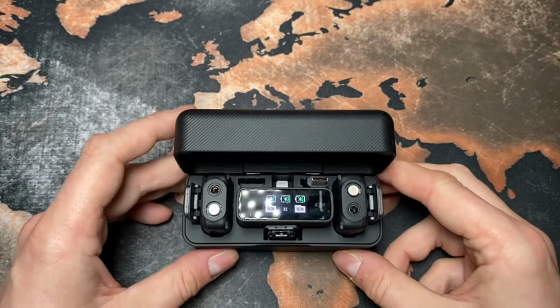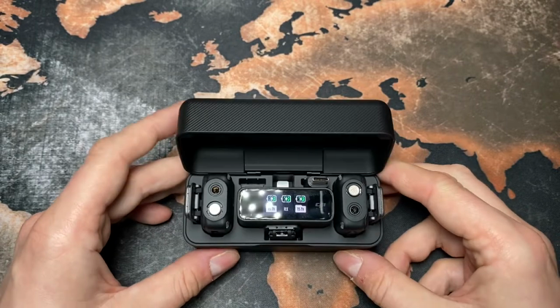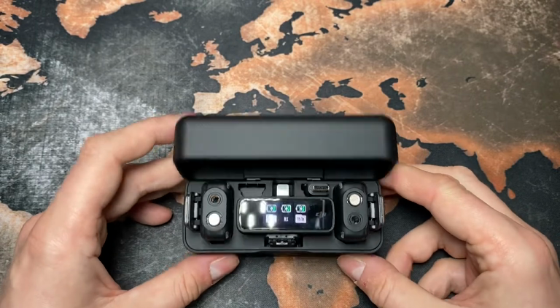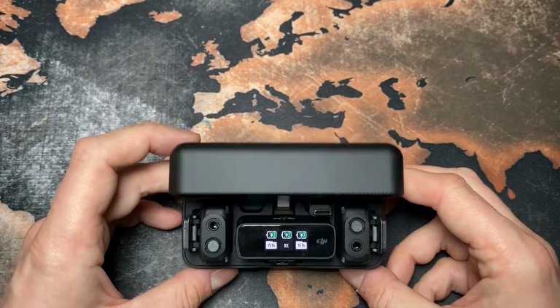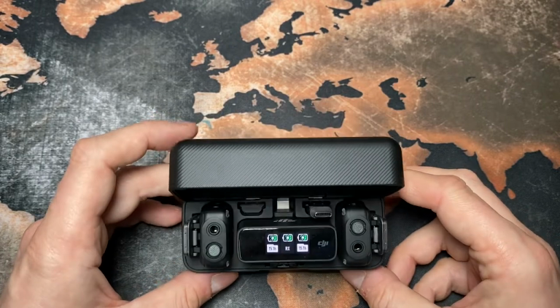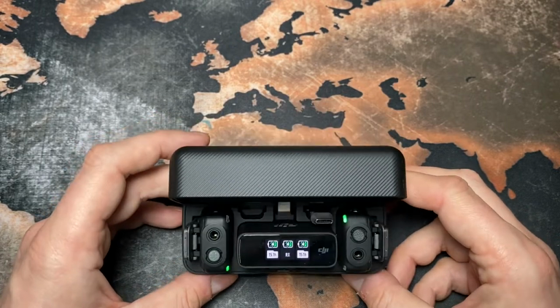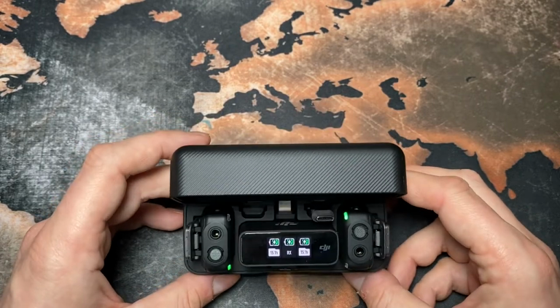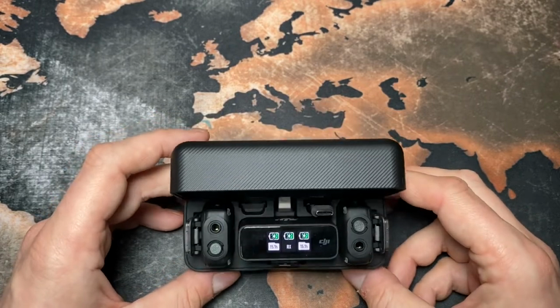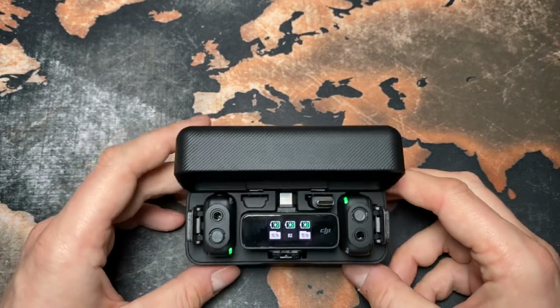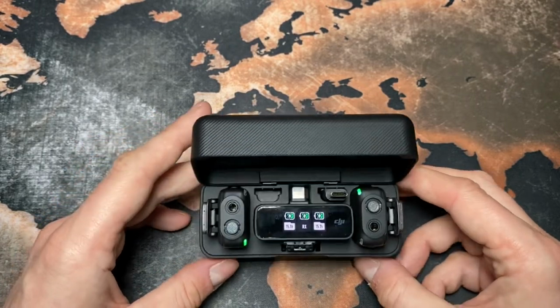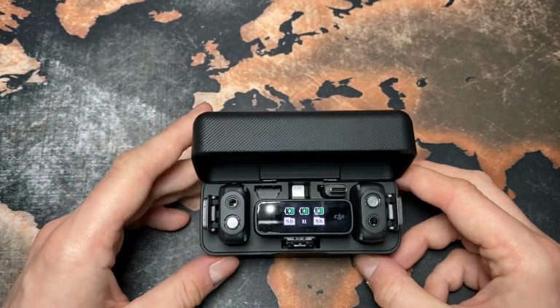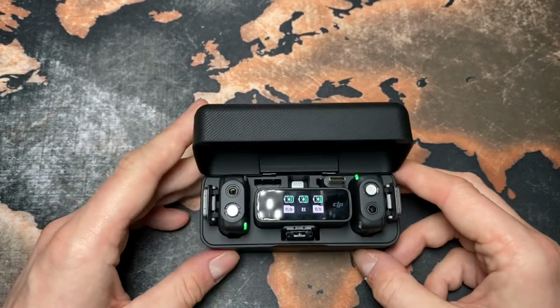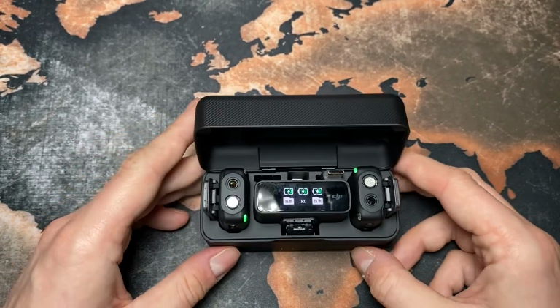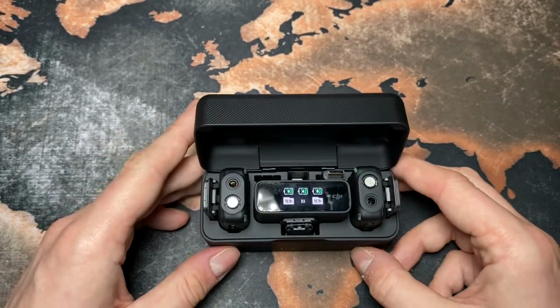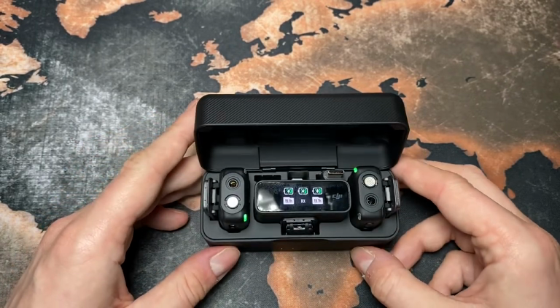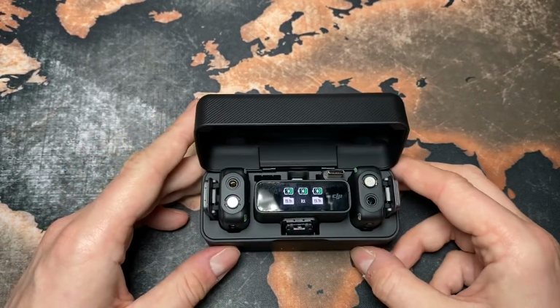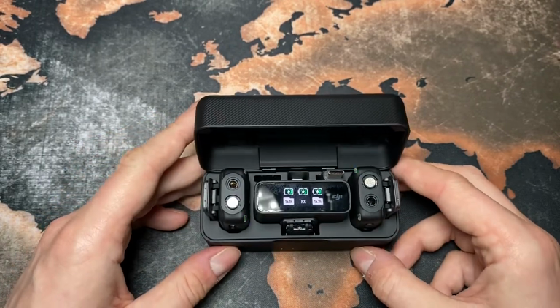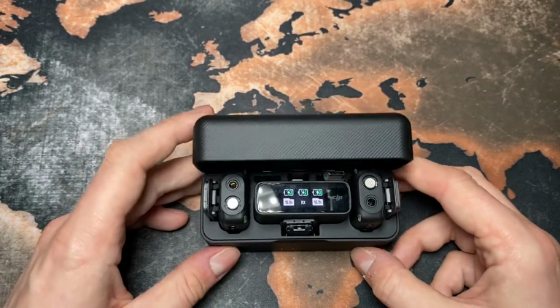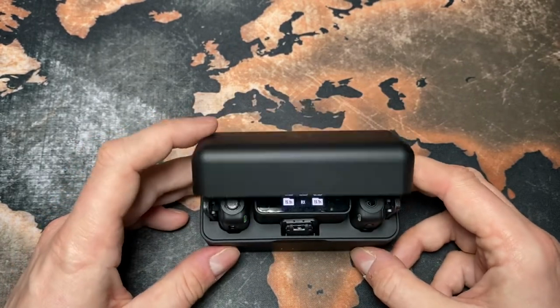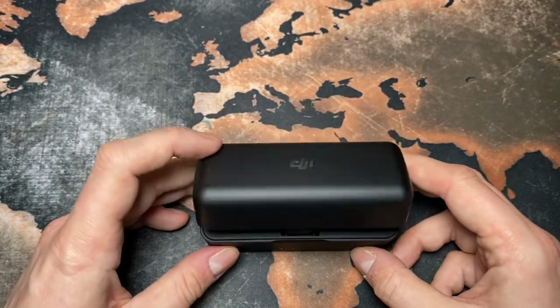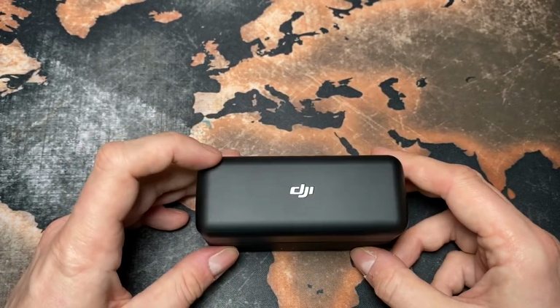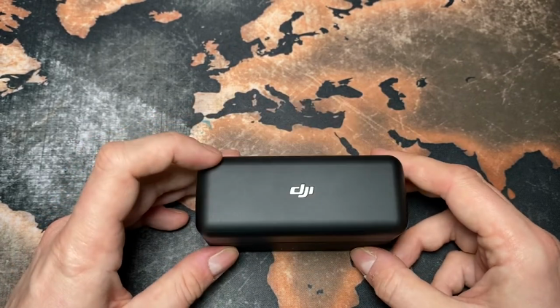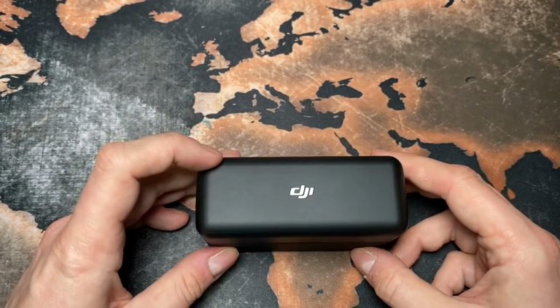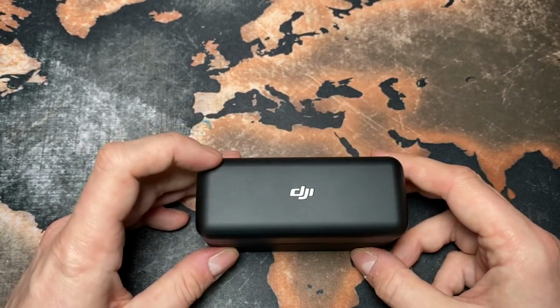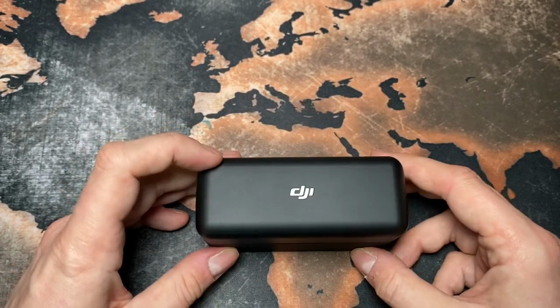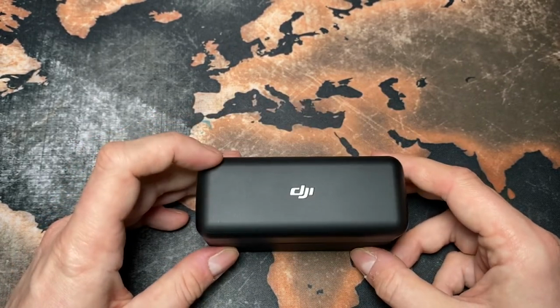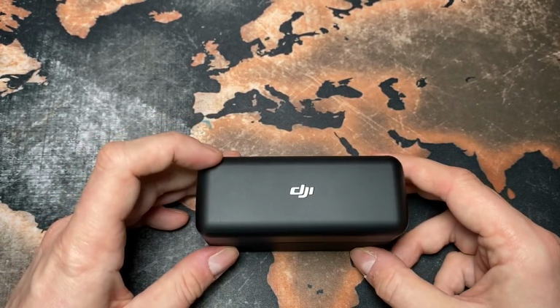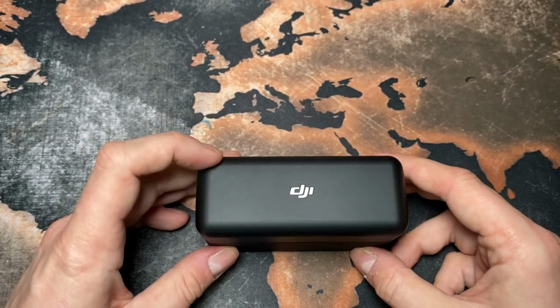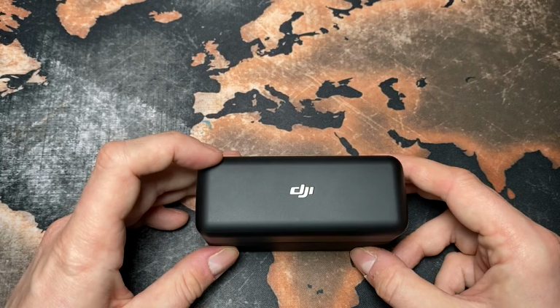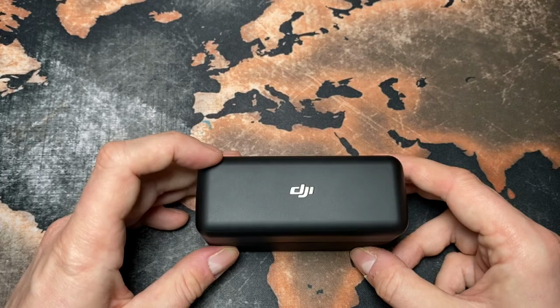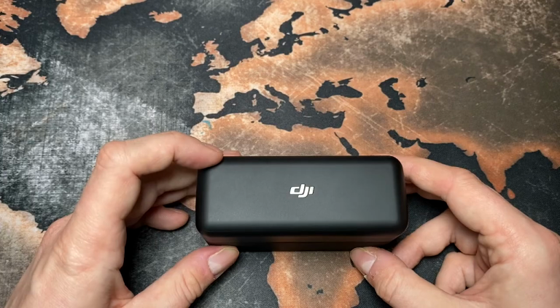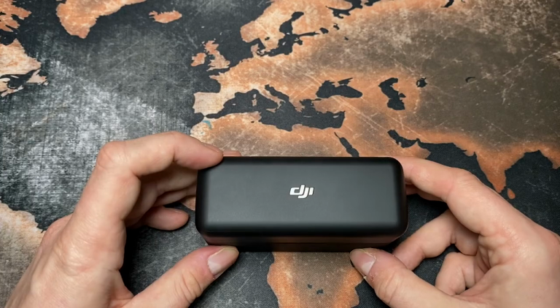So that's all for this little unboxing — stay tuned.